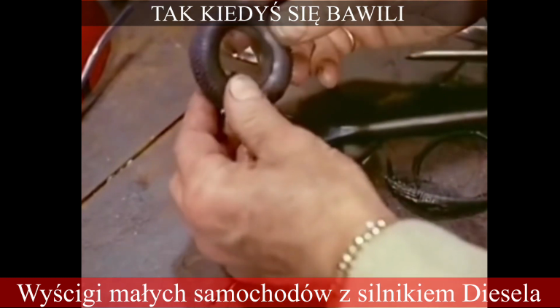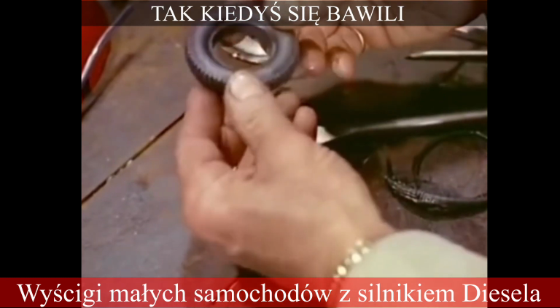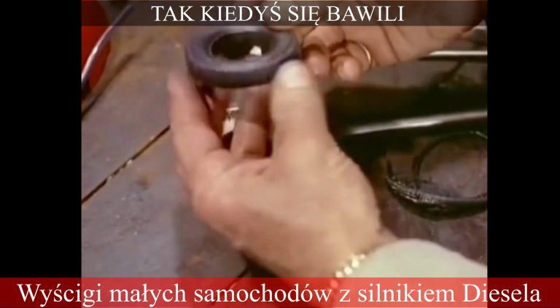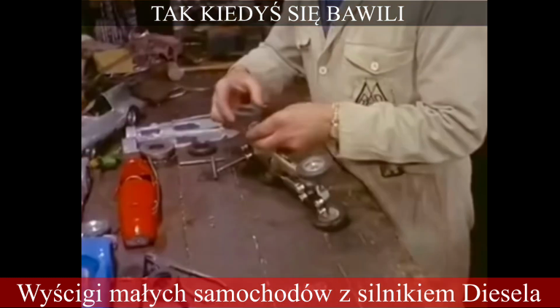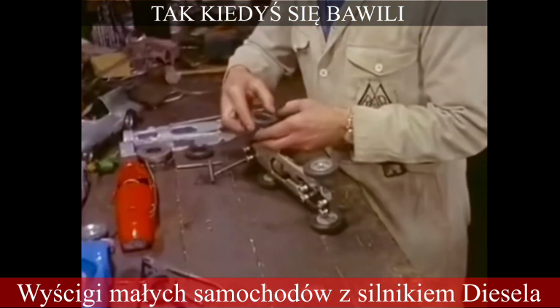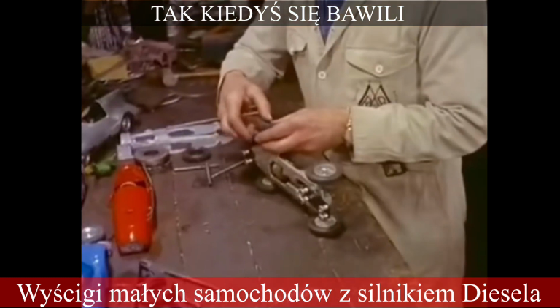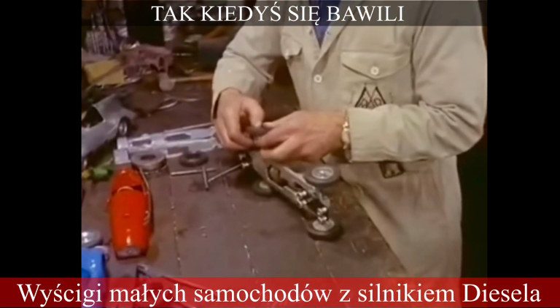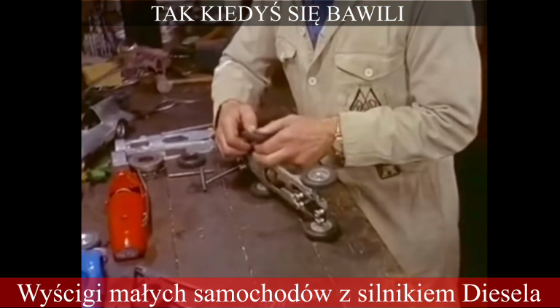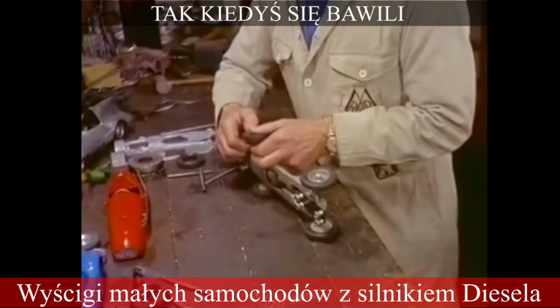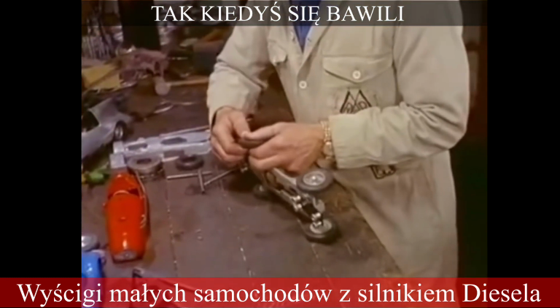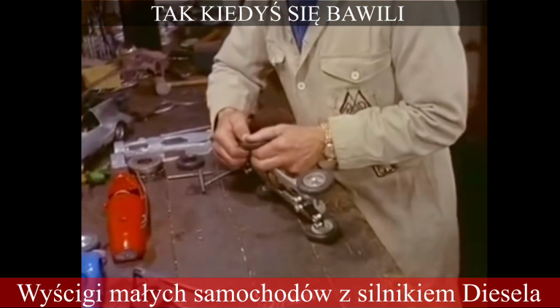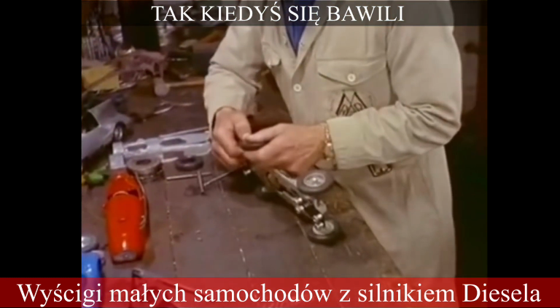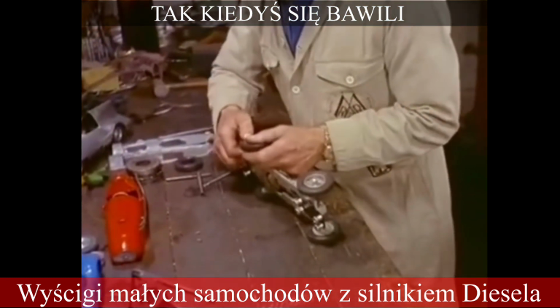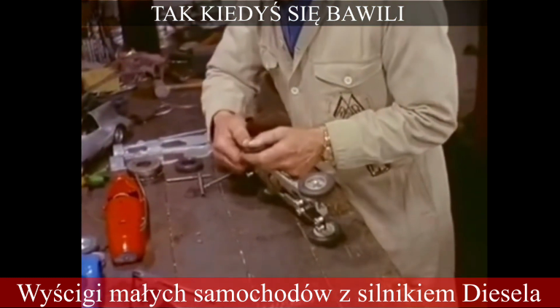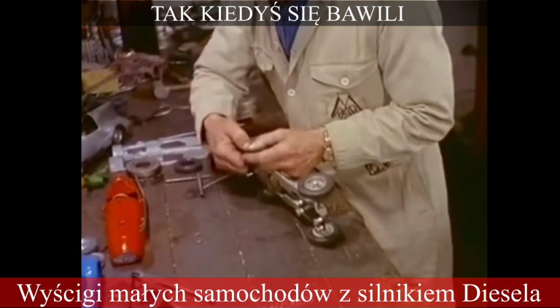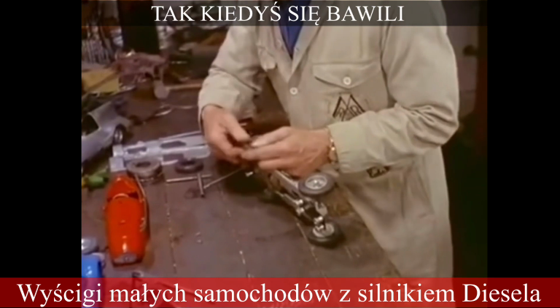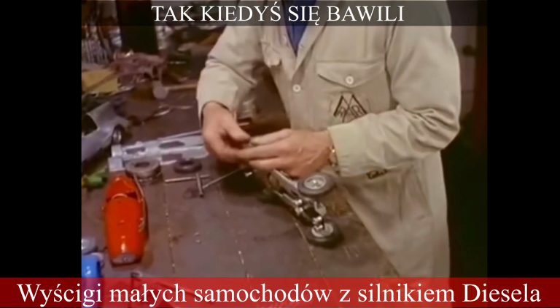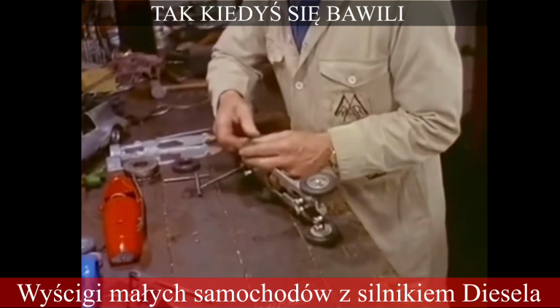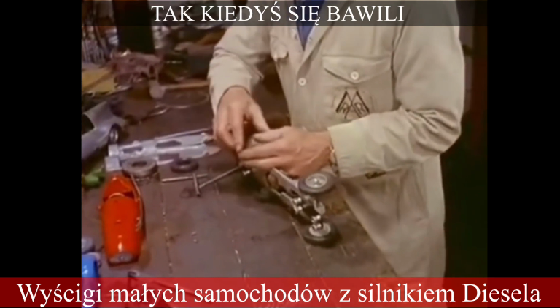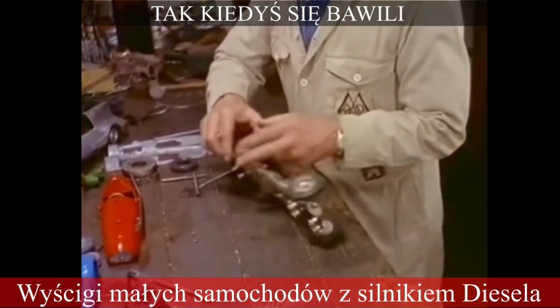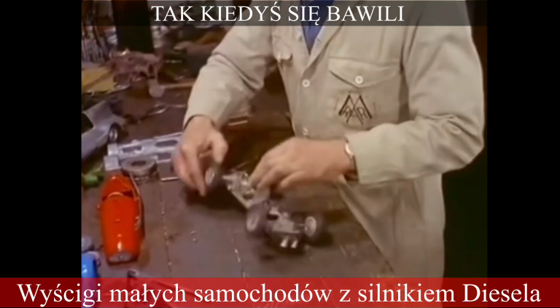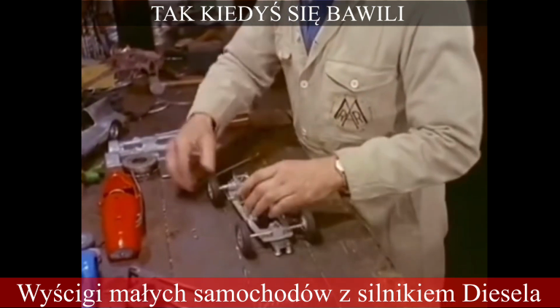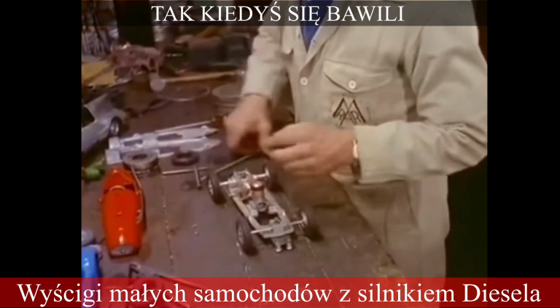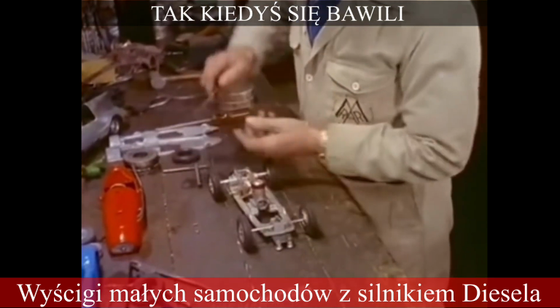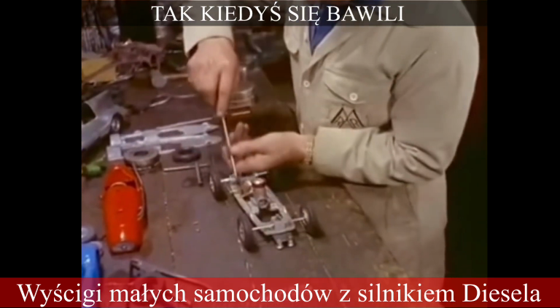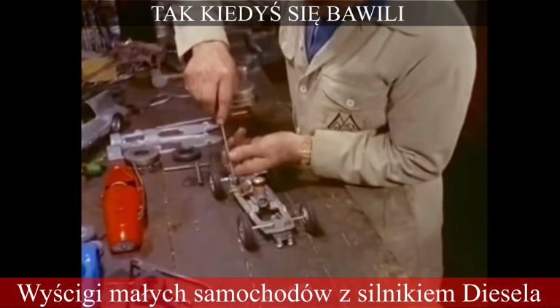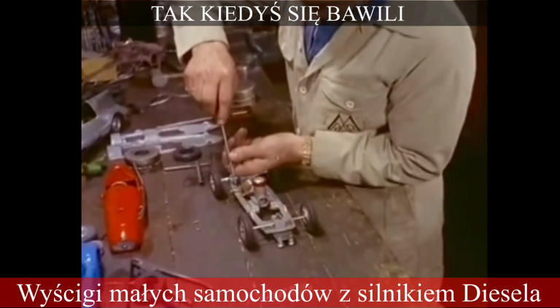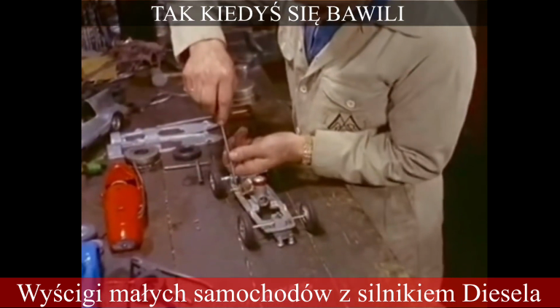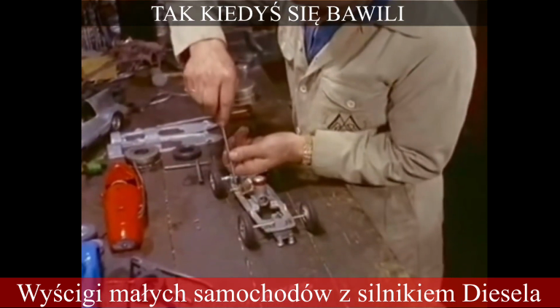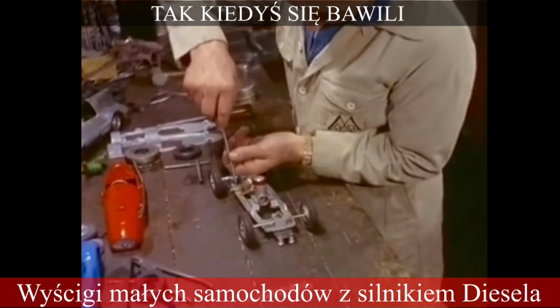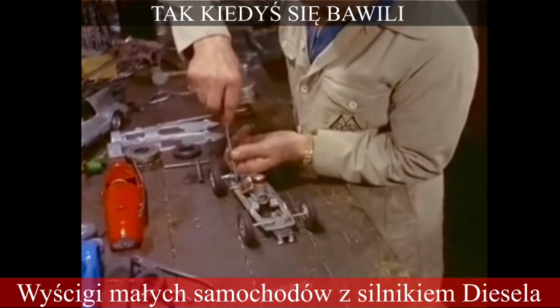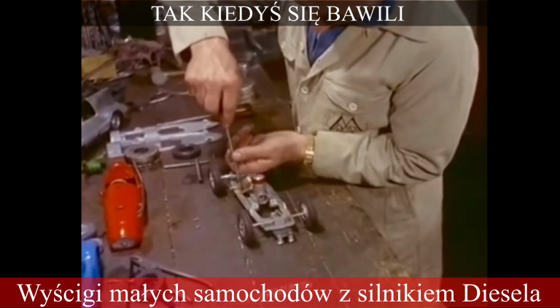They run on an egg cupful of diesel oil which lasts for 100 laps of the realistic circuit, and they can reach speeds between 25 and 60 miles an hour.